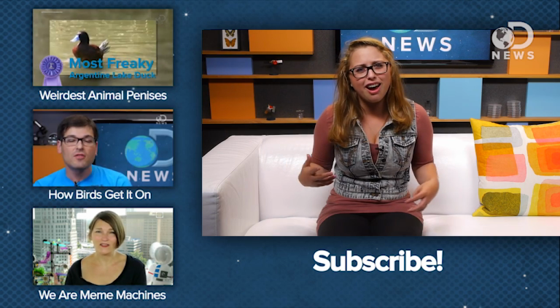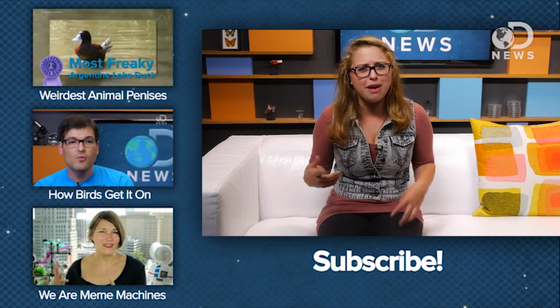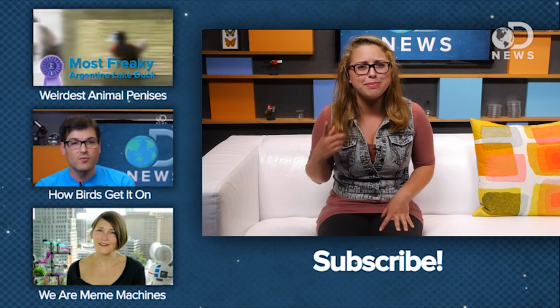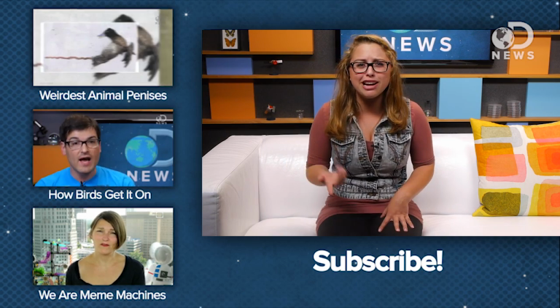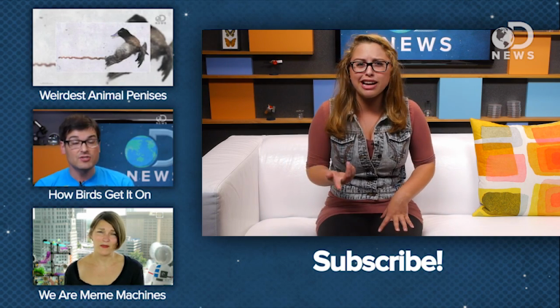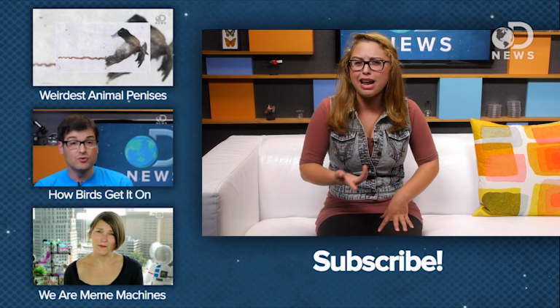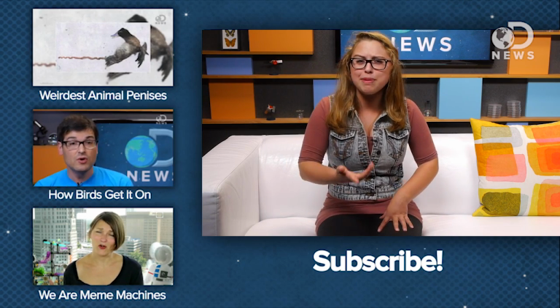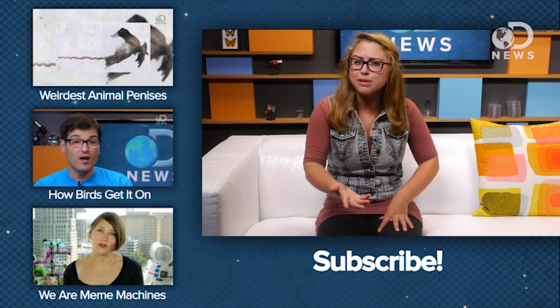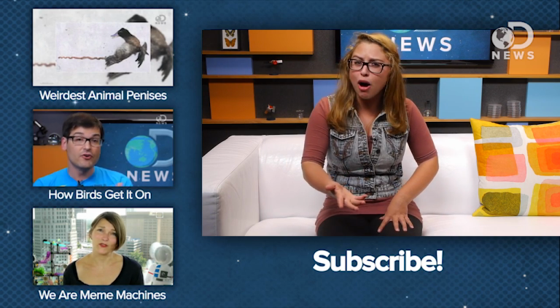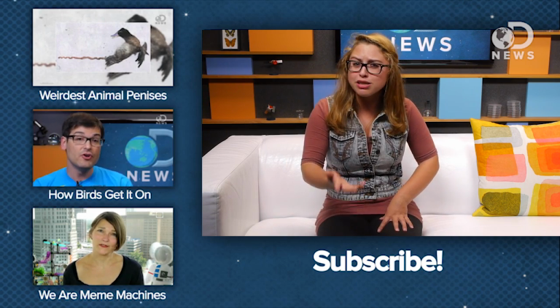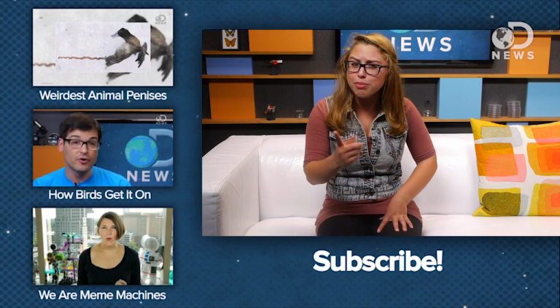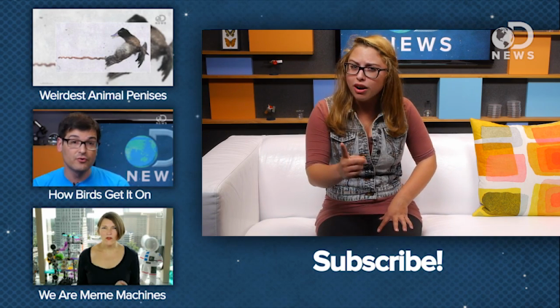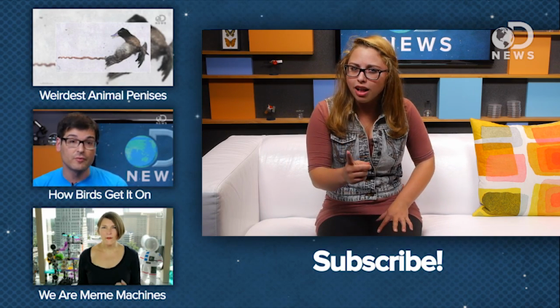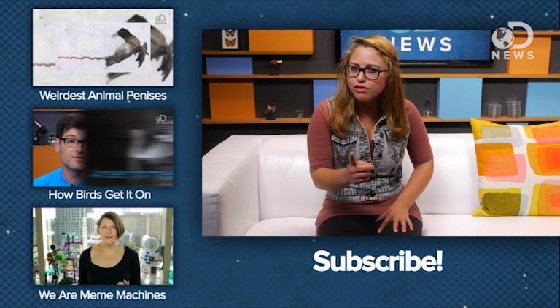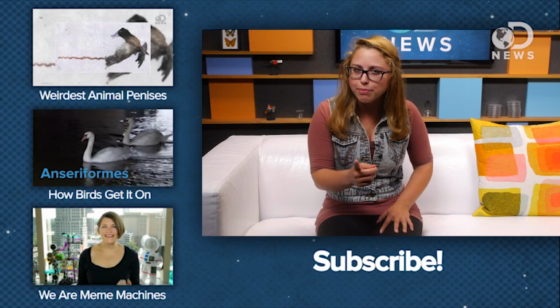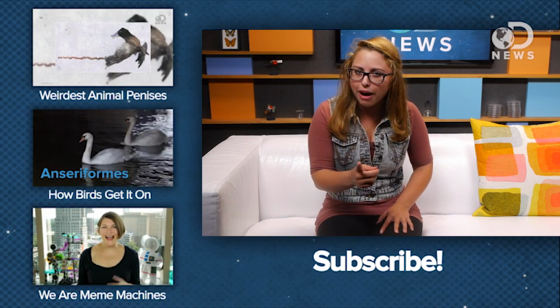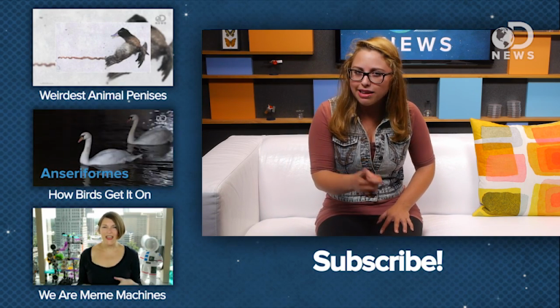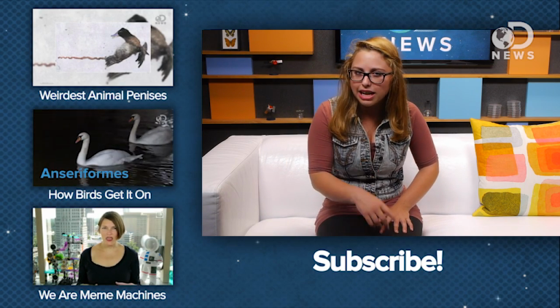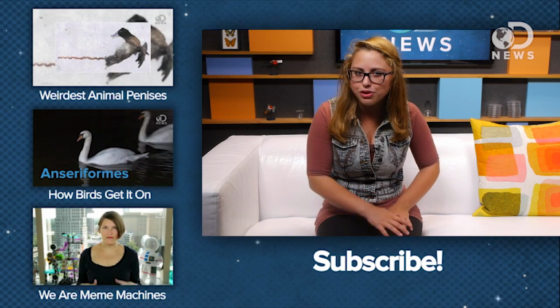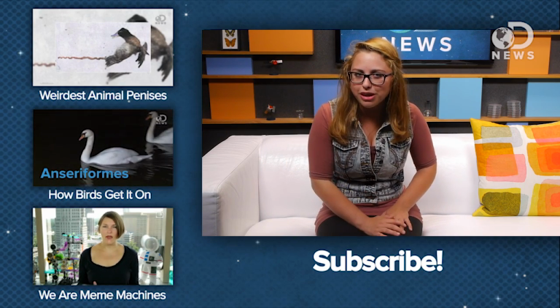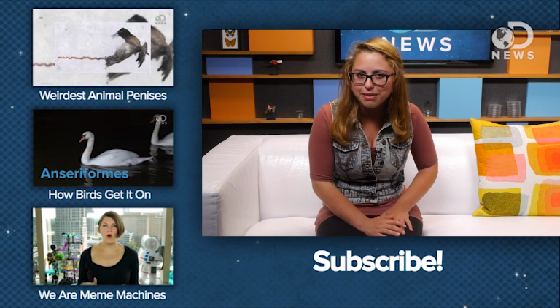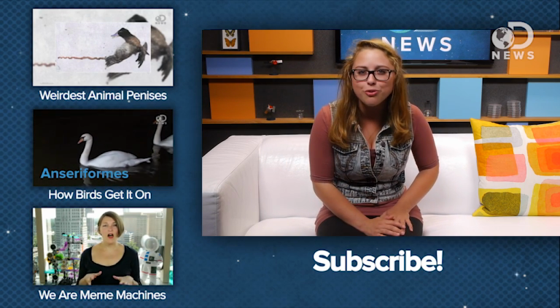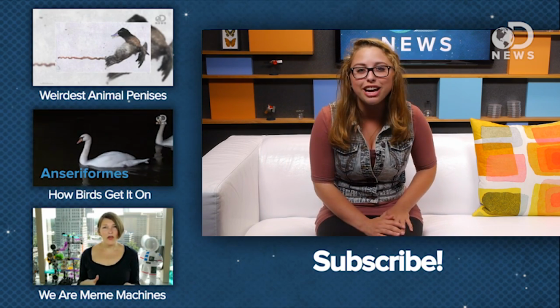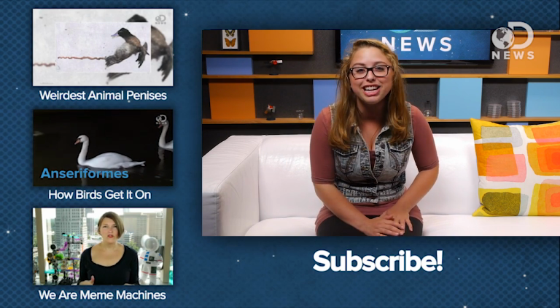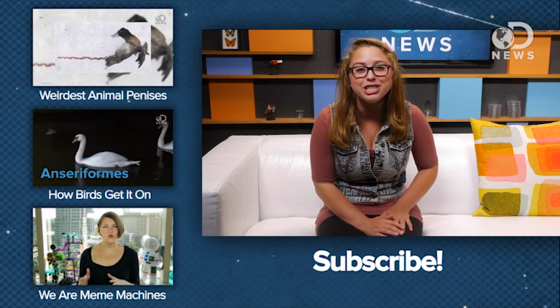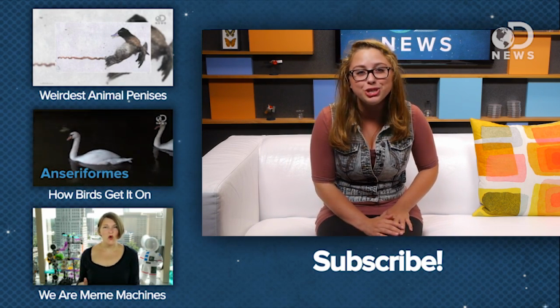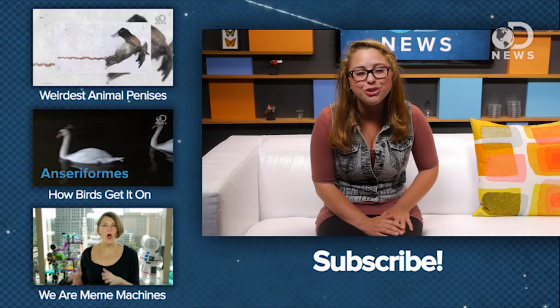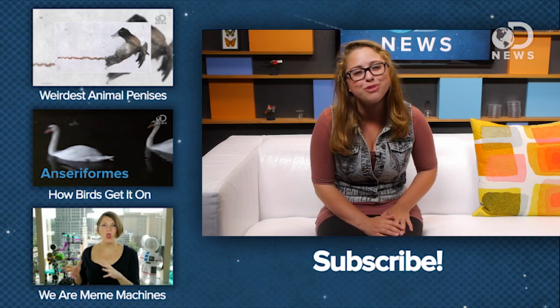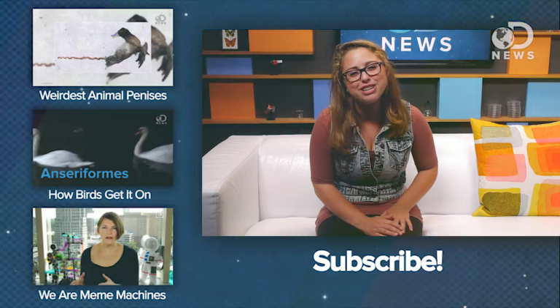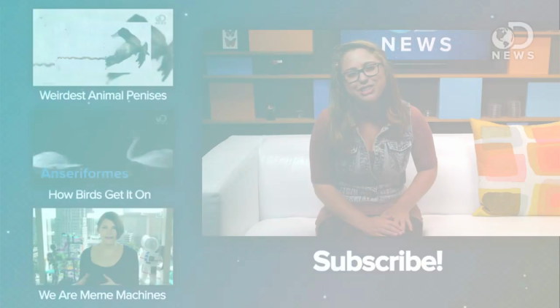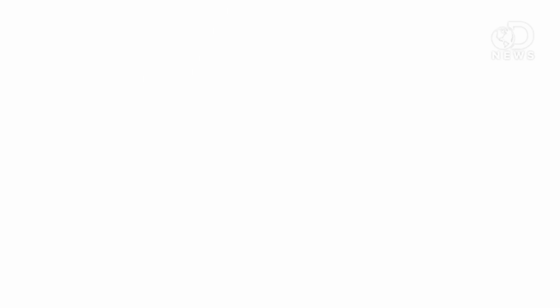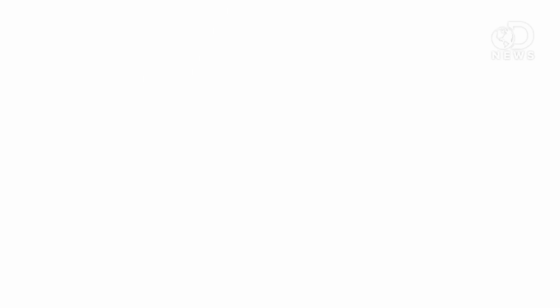All right, peeps, there you have it — penis bones, important knowledge for your brain. Thanks for joining me. We'll catch you again soon with more DNews updates.